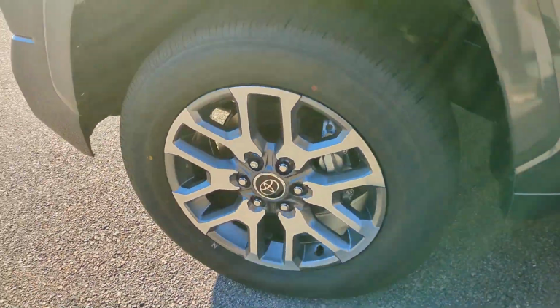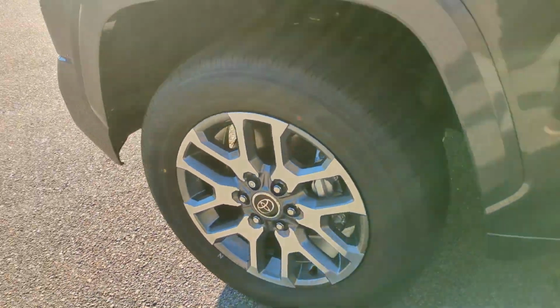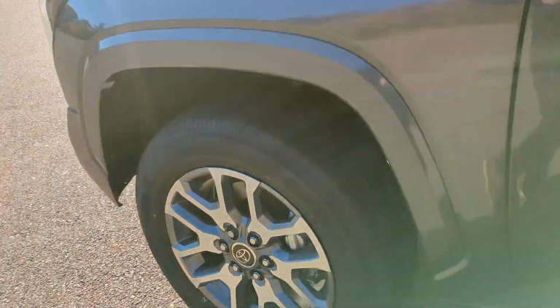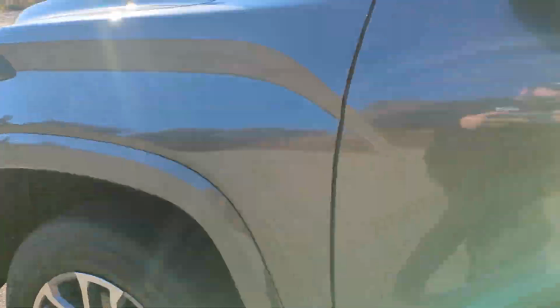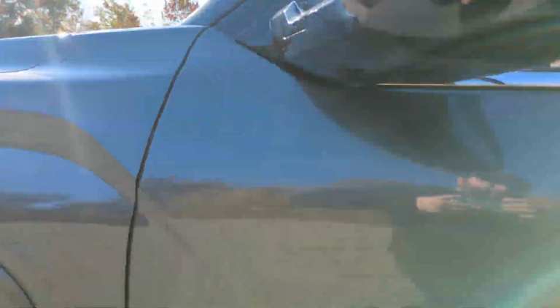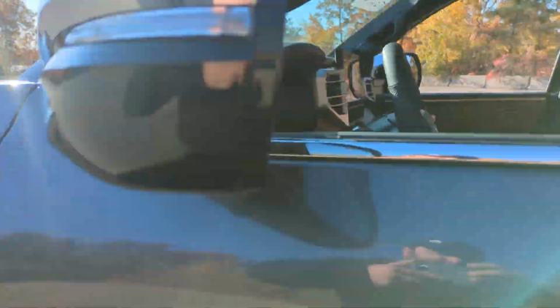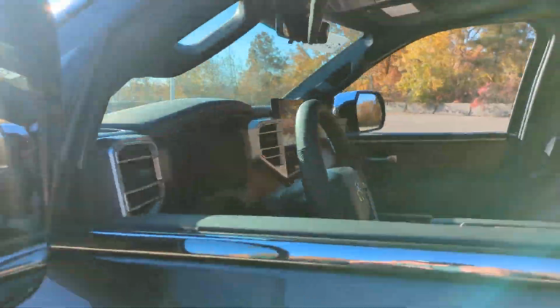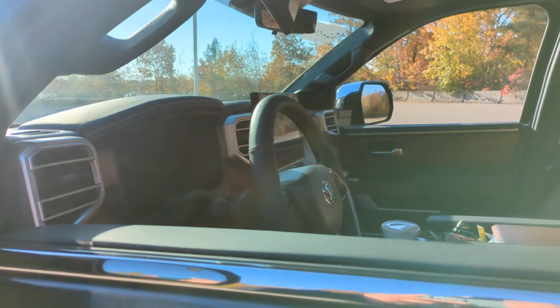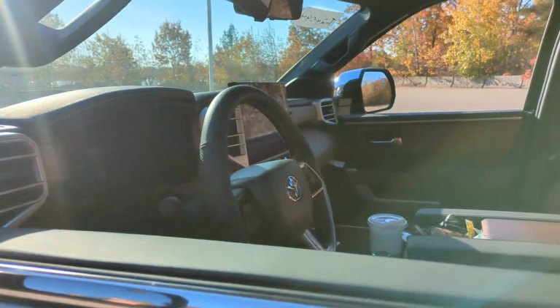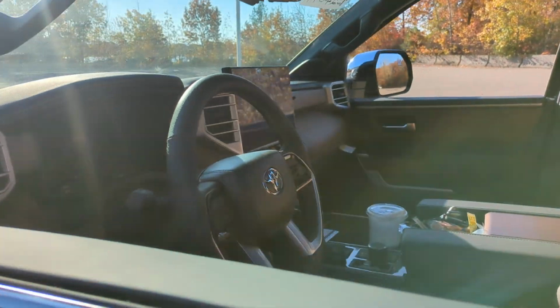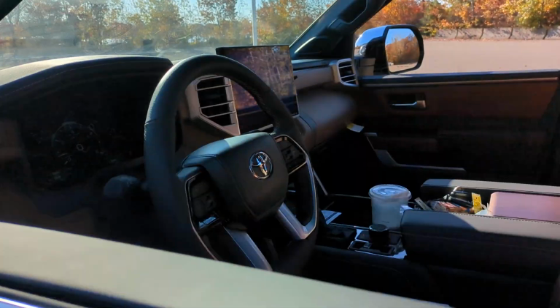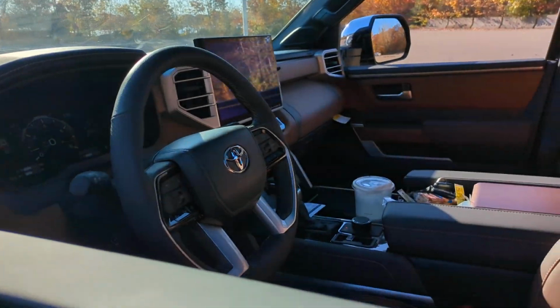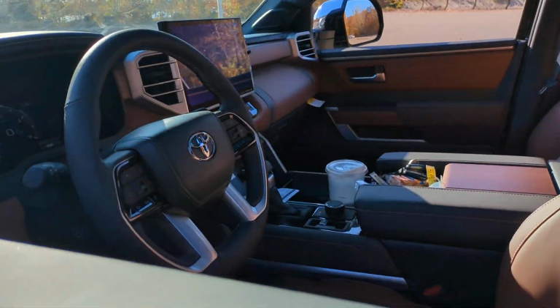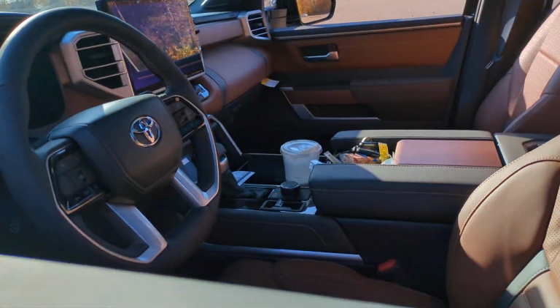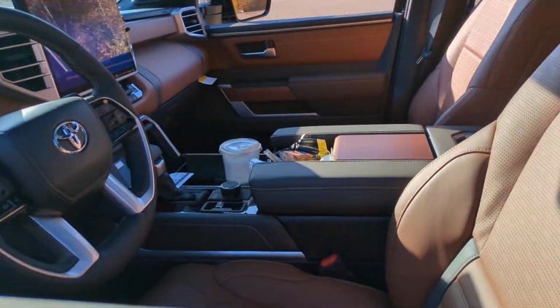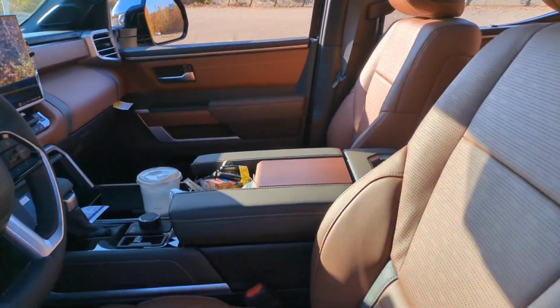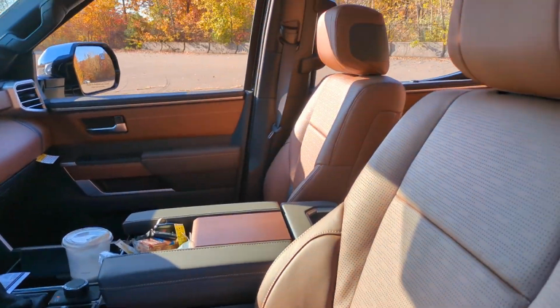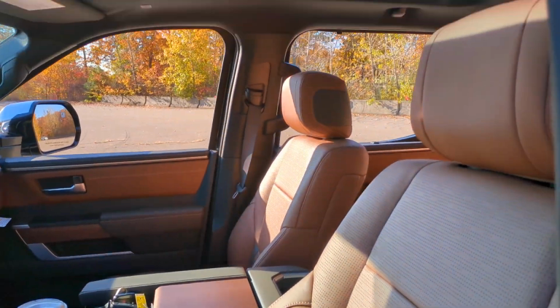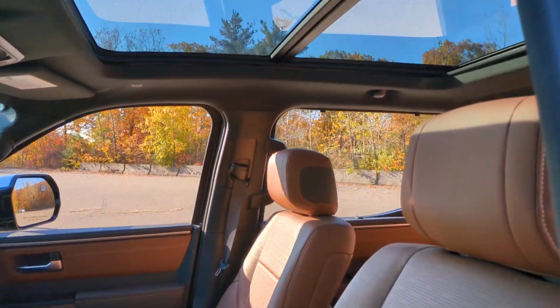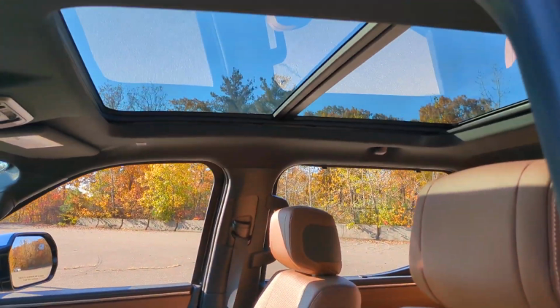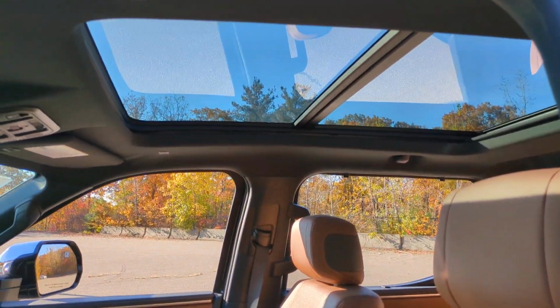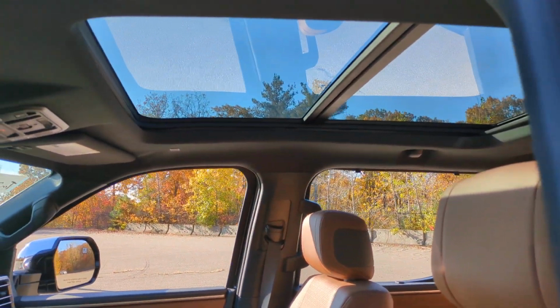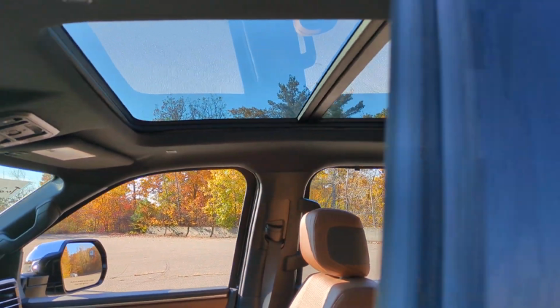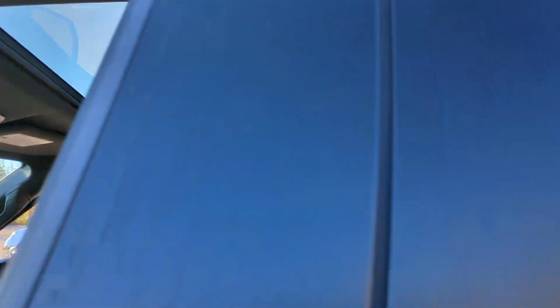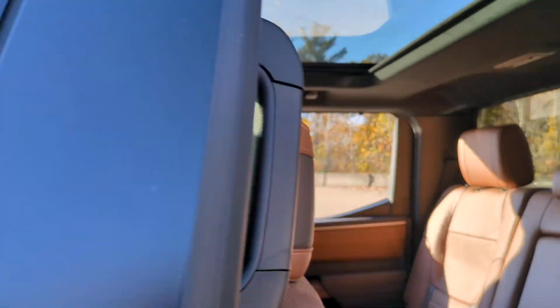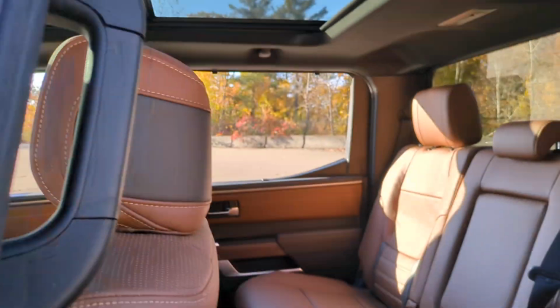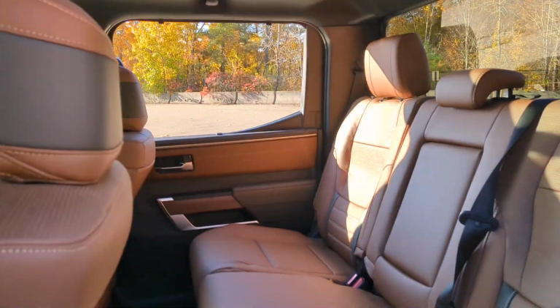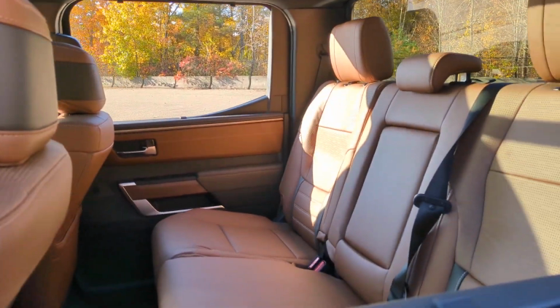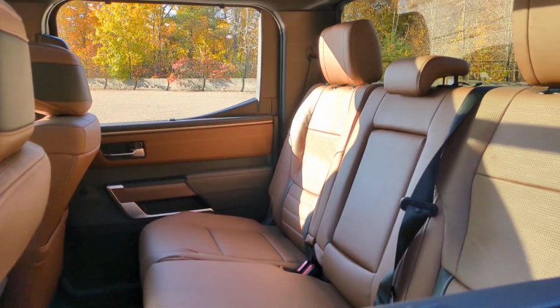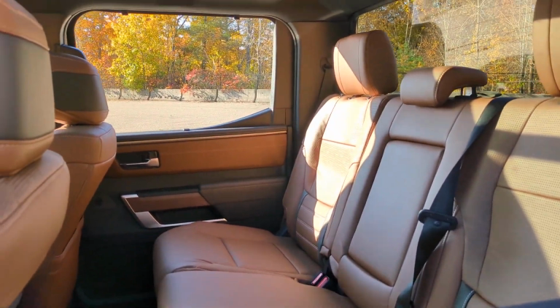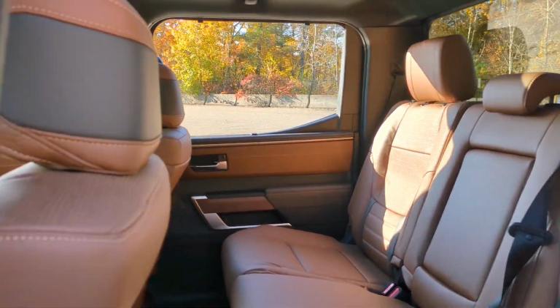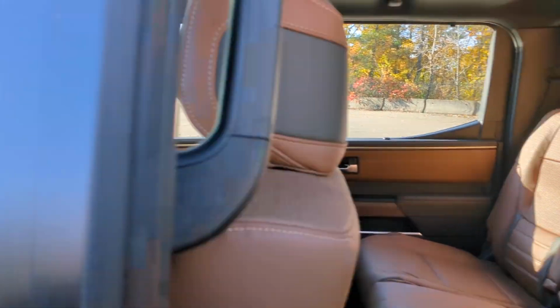Relax and enjoy the adventure in this can-do Tundra. Come in for a test drive — our team will make it the best part of your day.